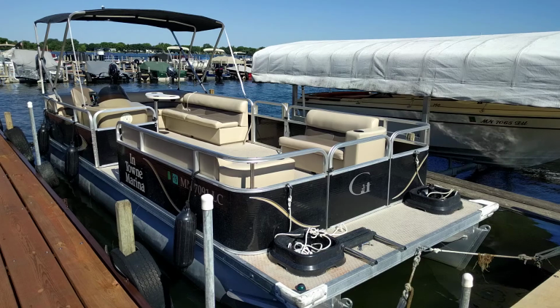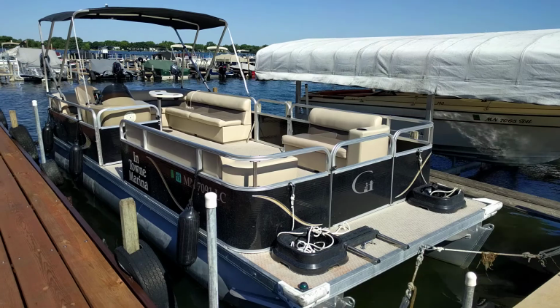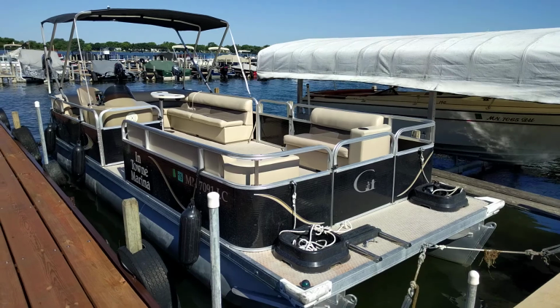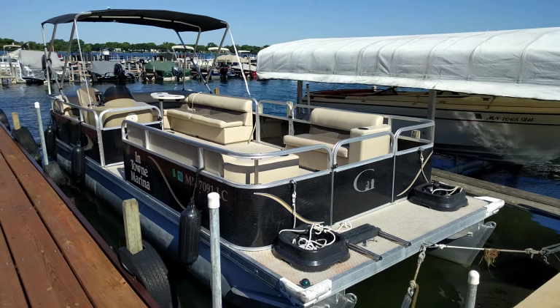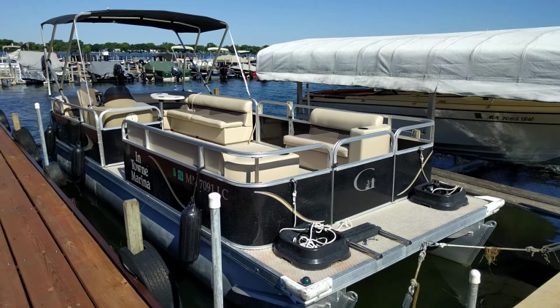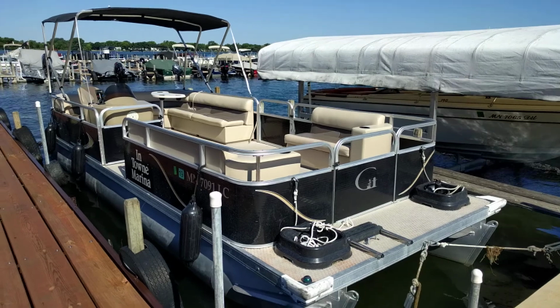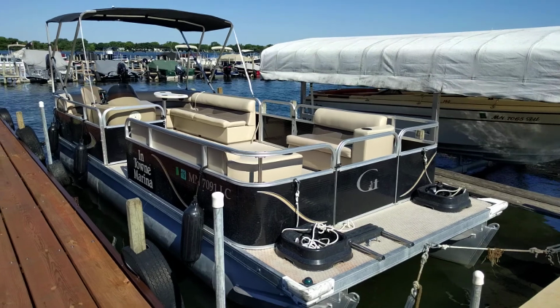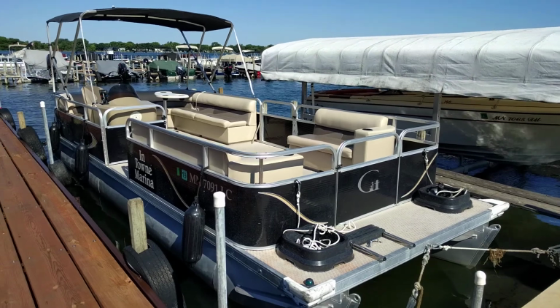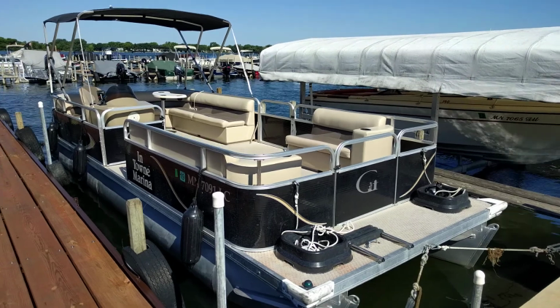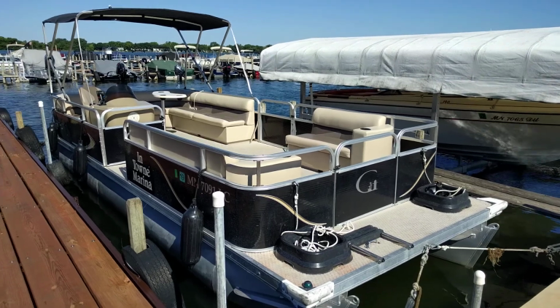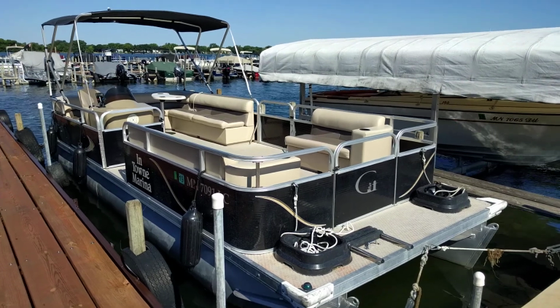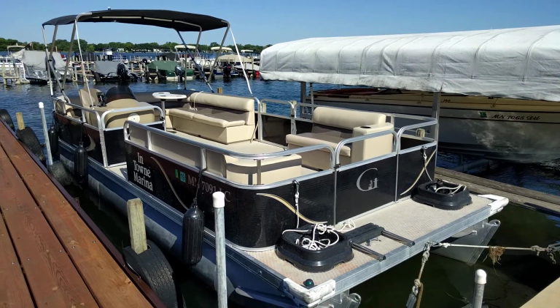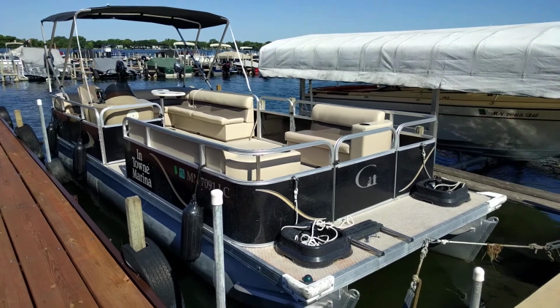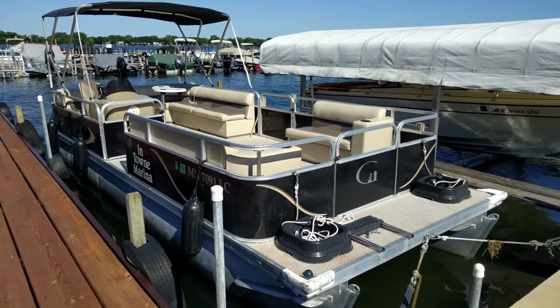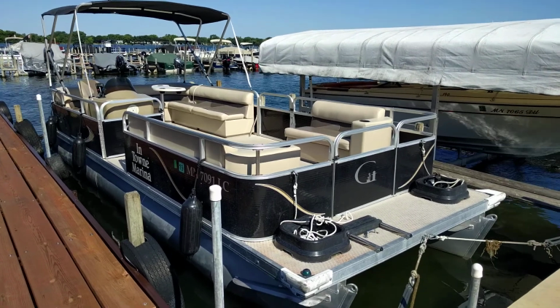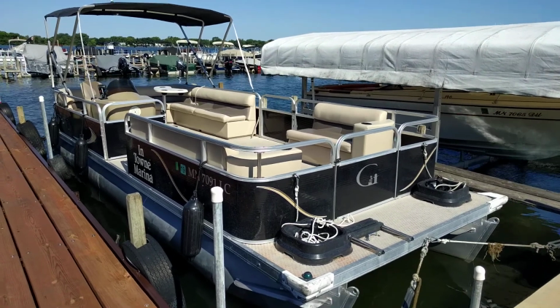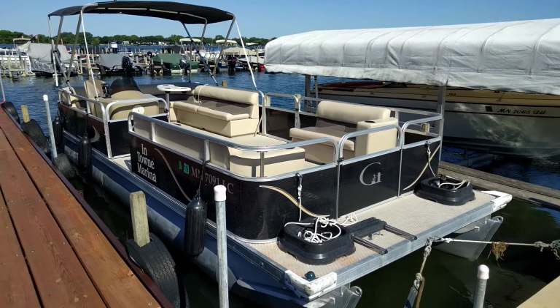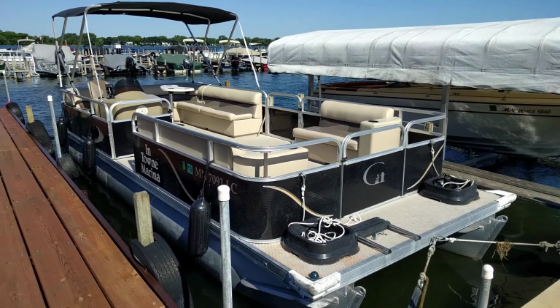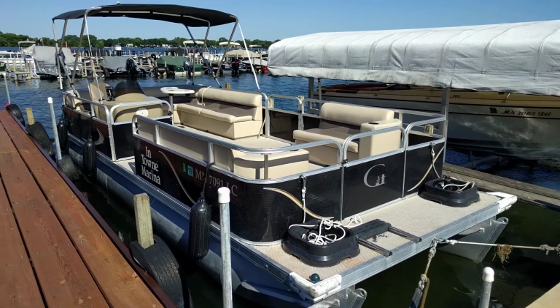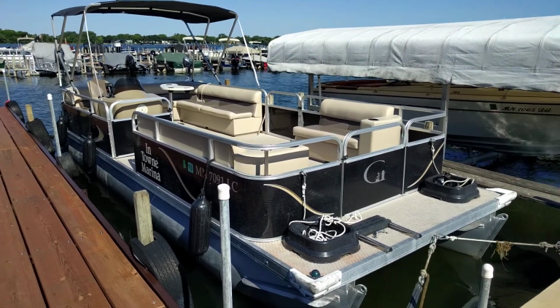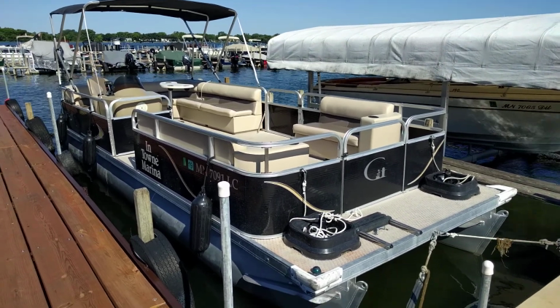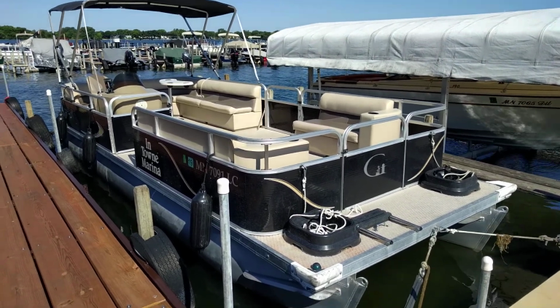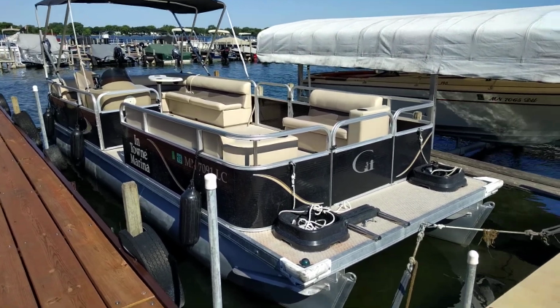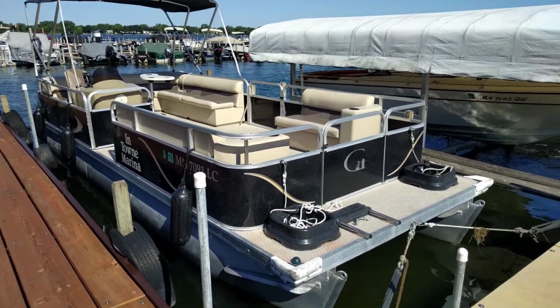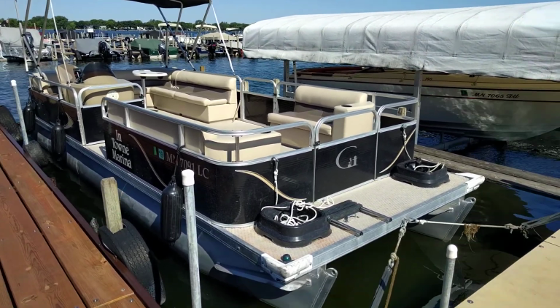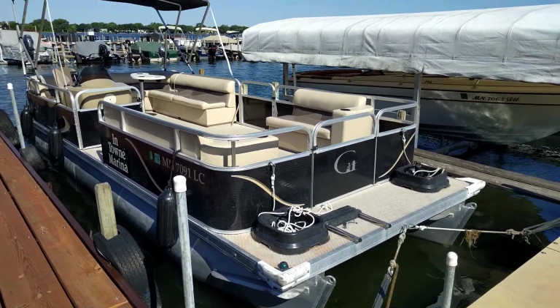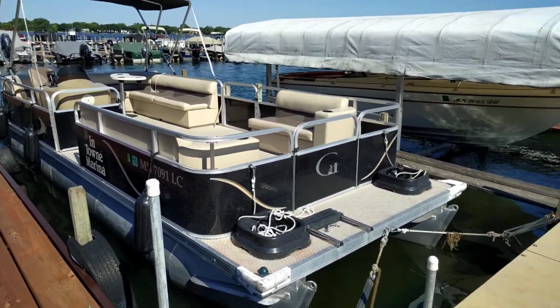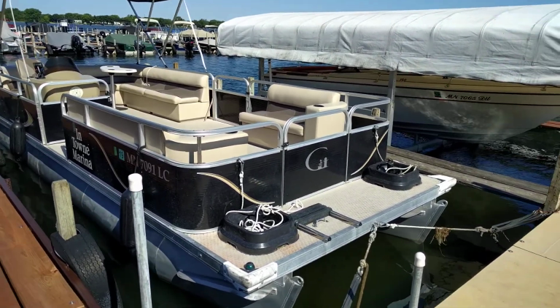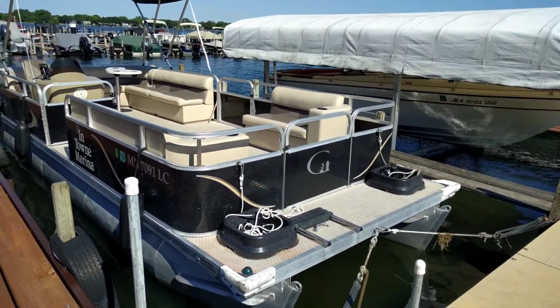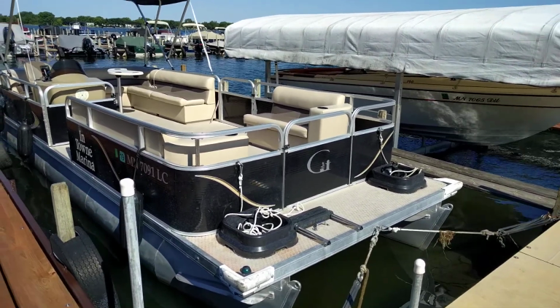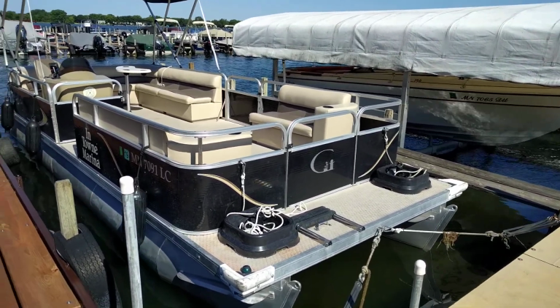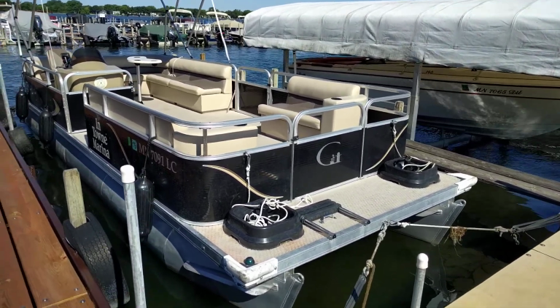Hi, this is Ben from the Yintau Marina showing you our 24-foot Grand Island rental pontoon.